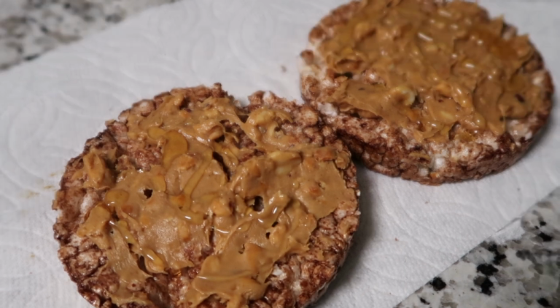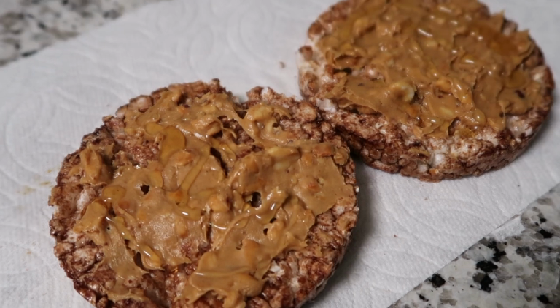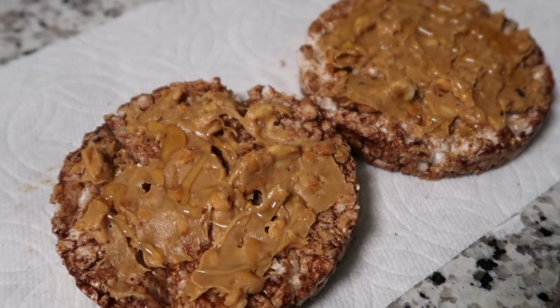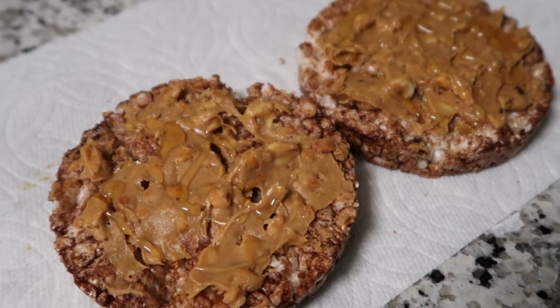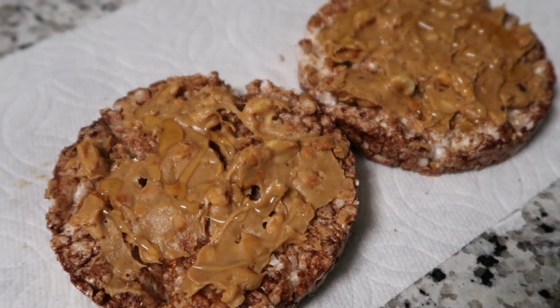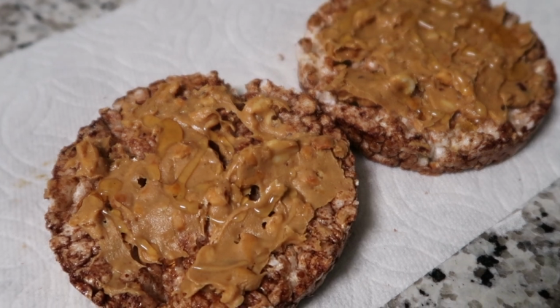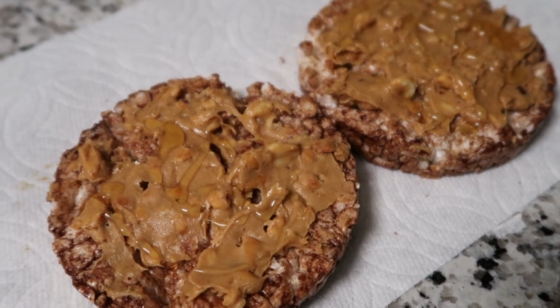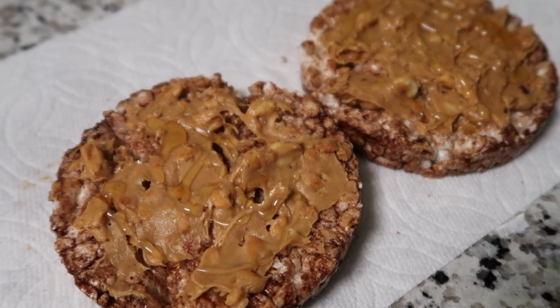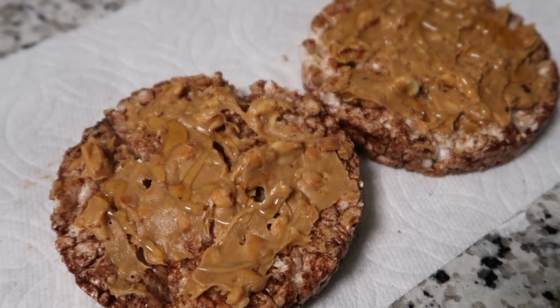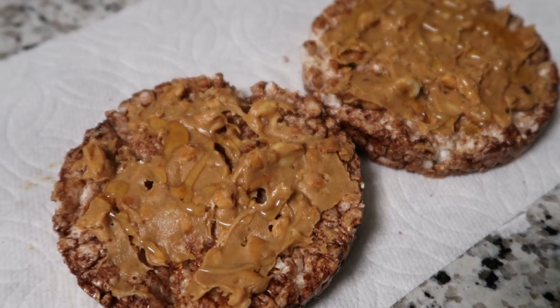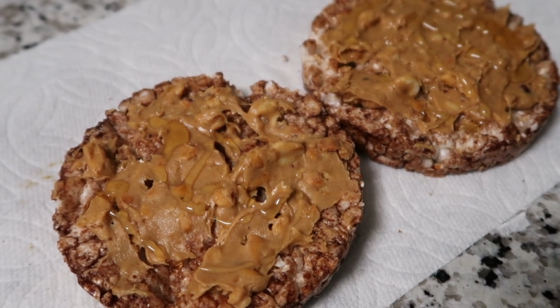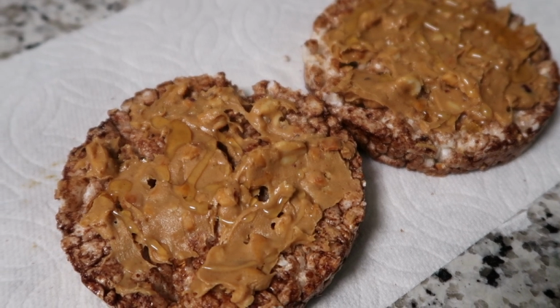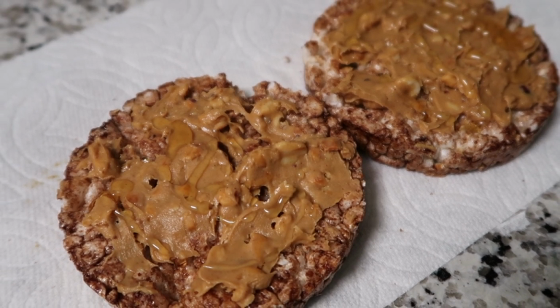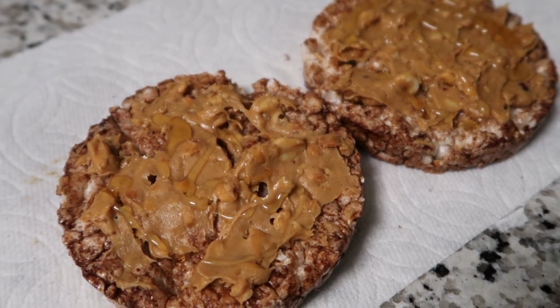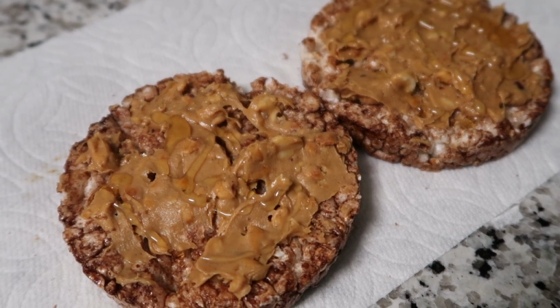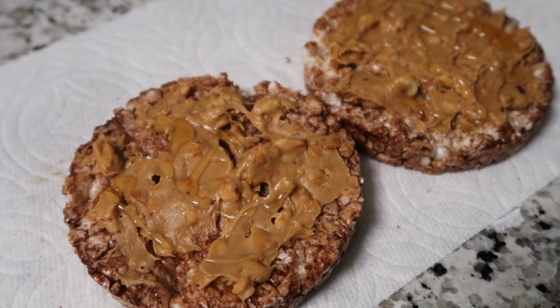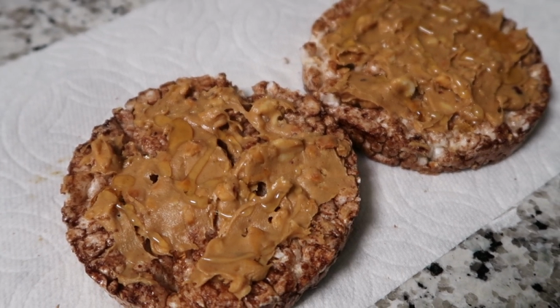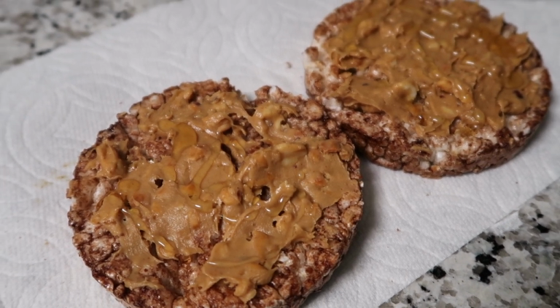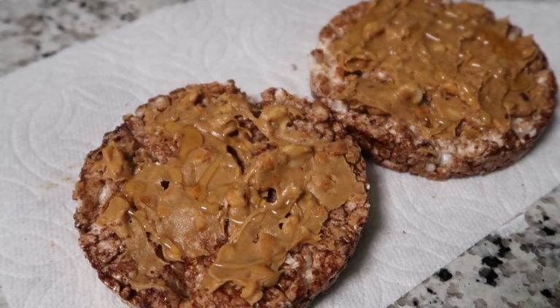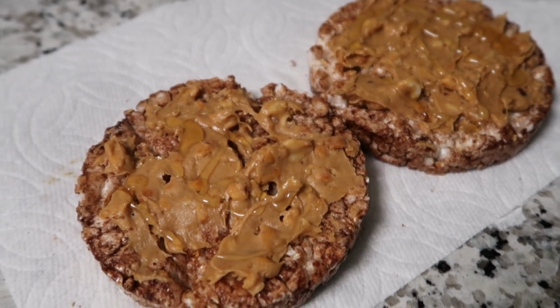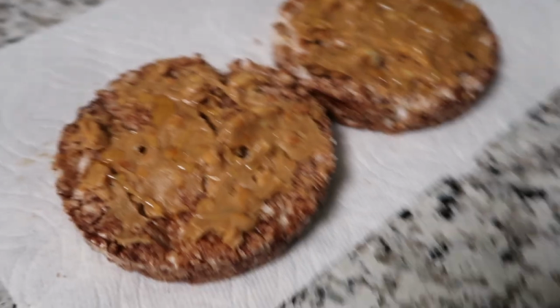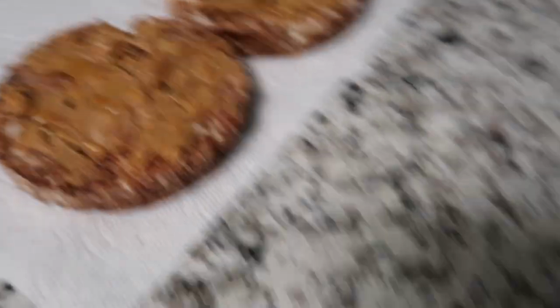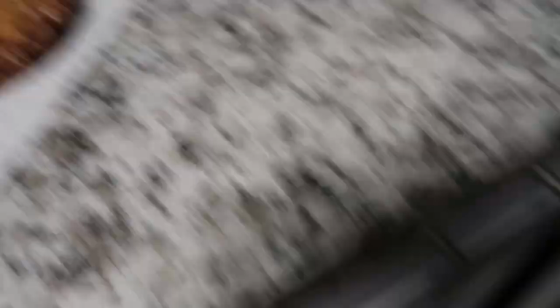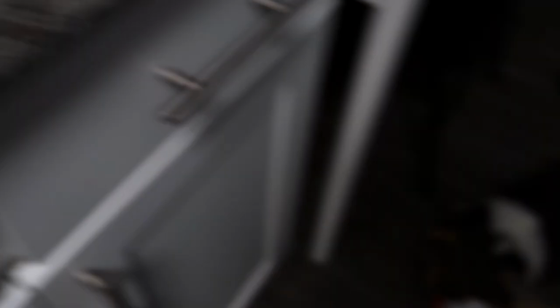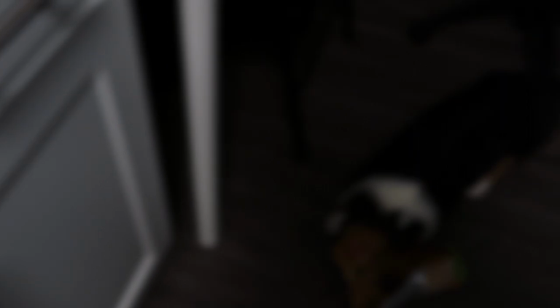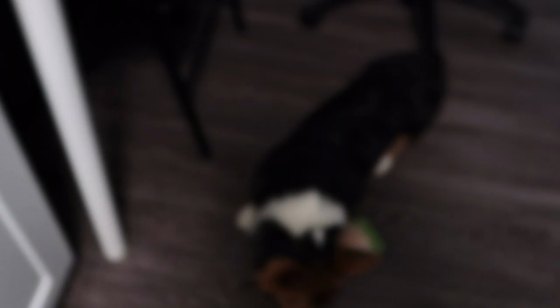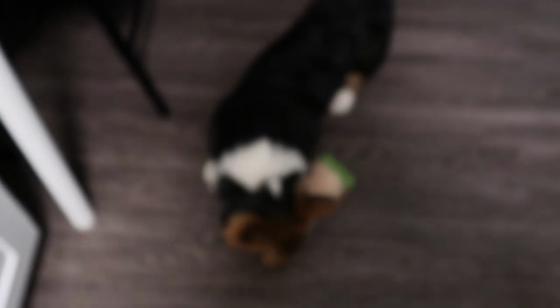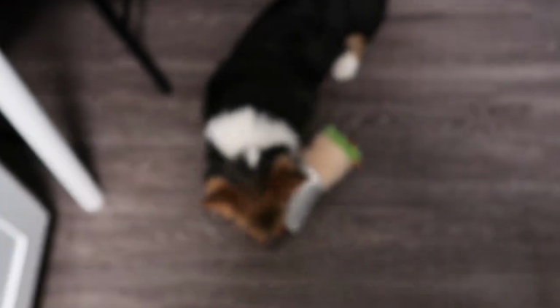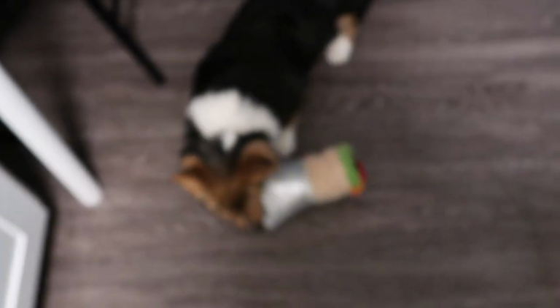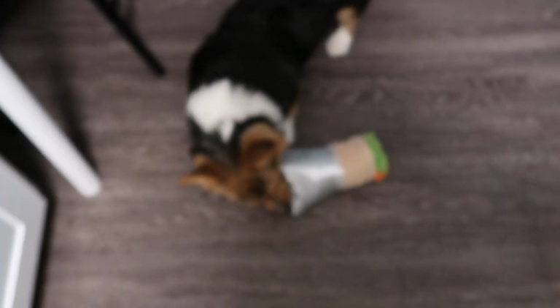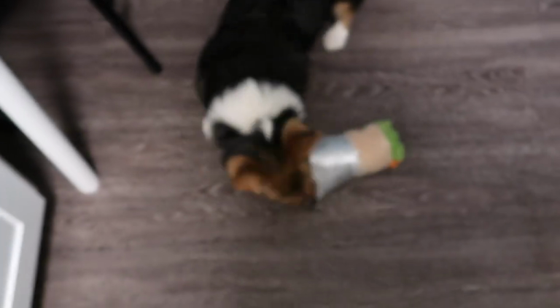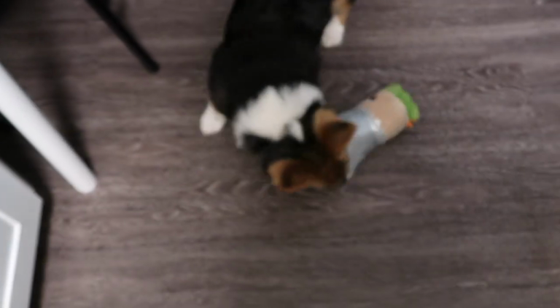And here's my second snack of the day, all done.